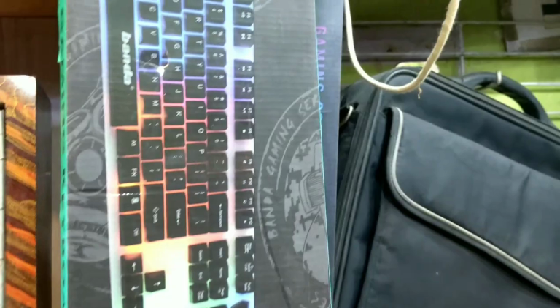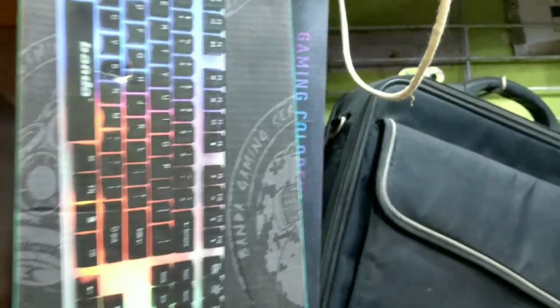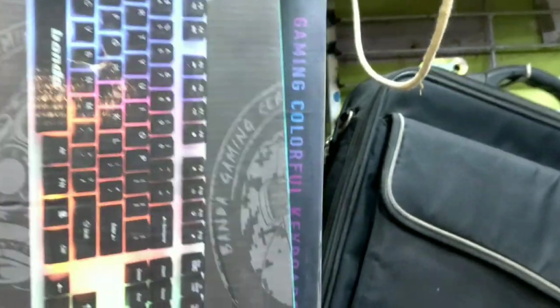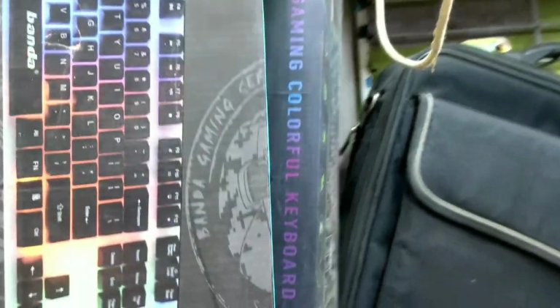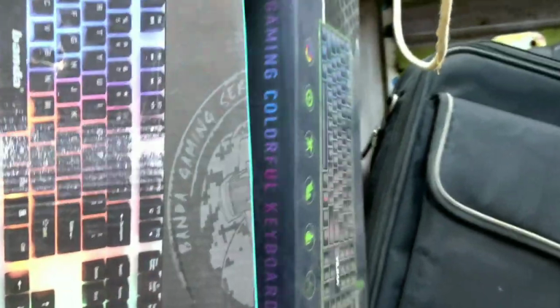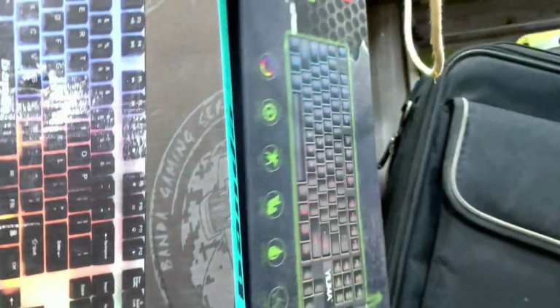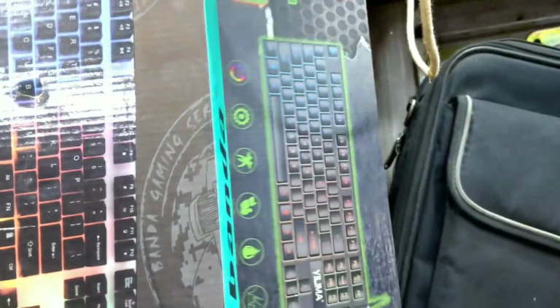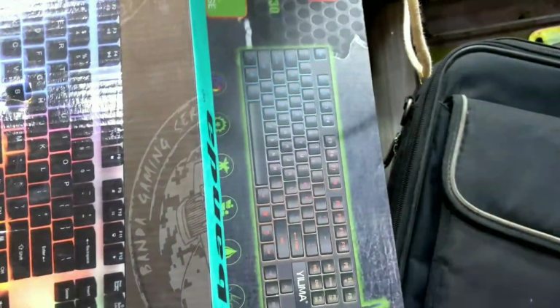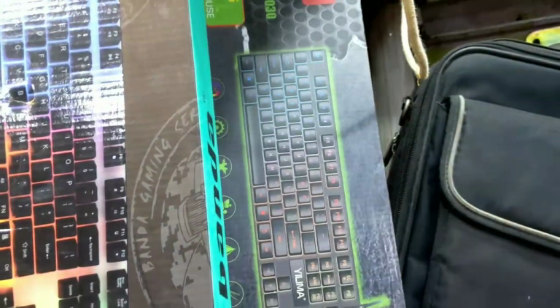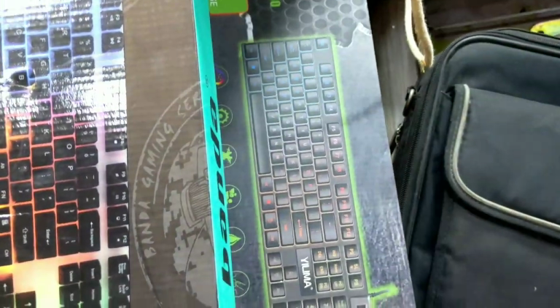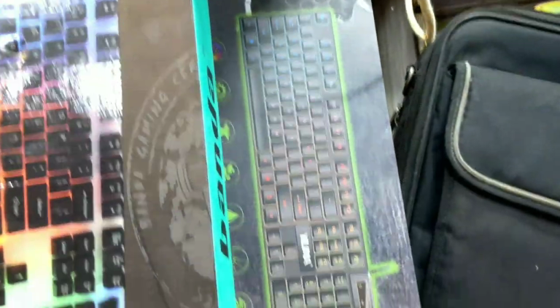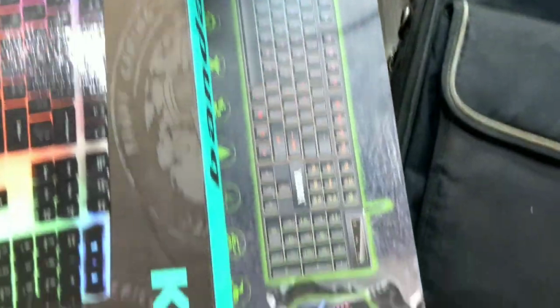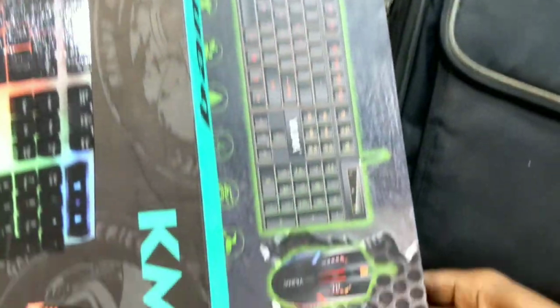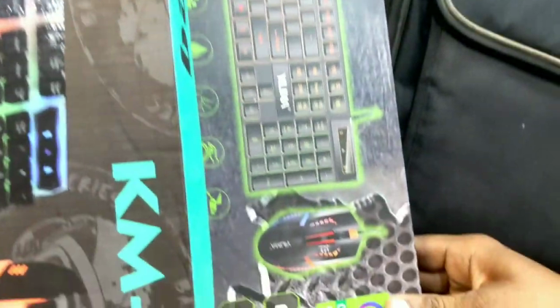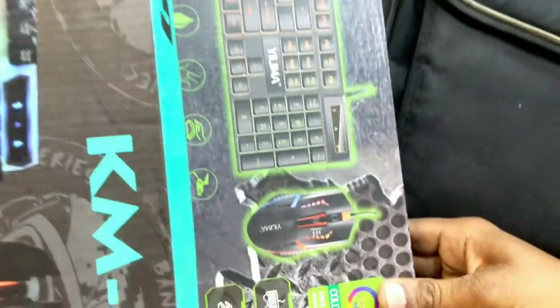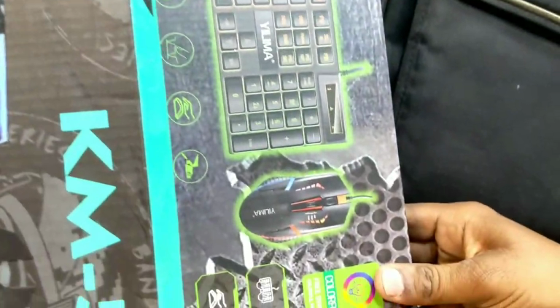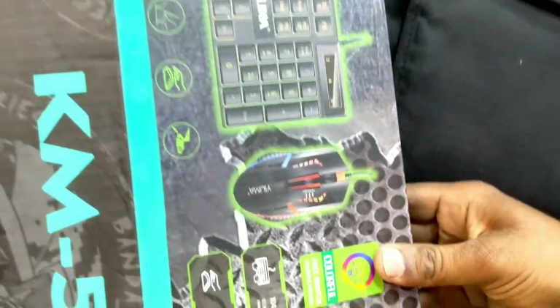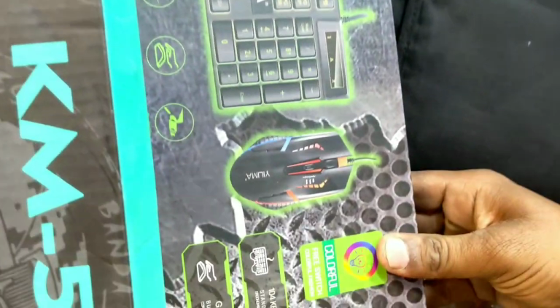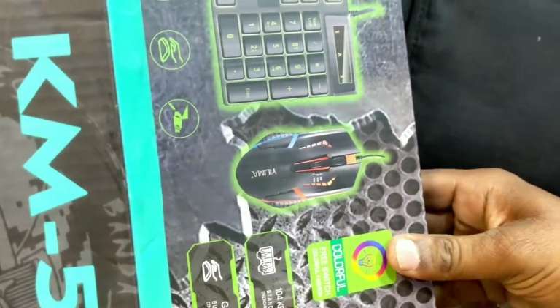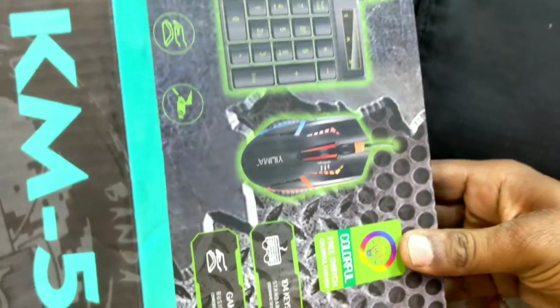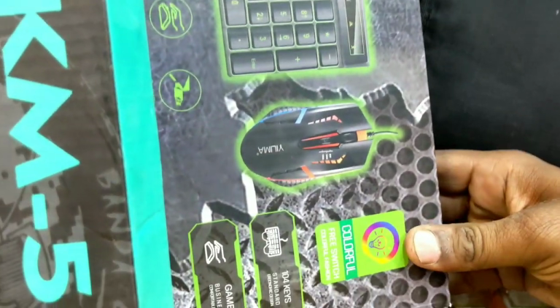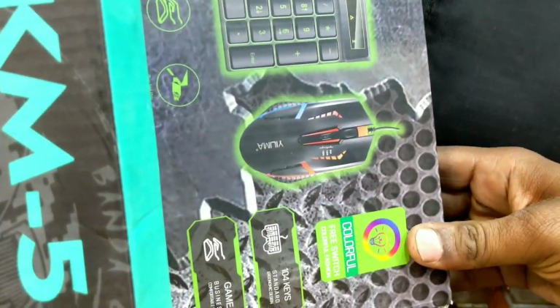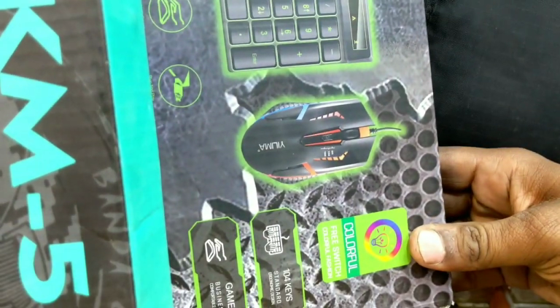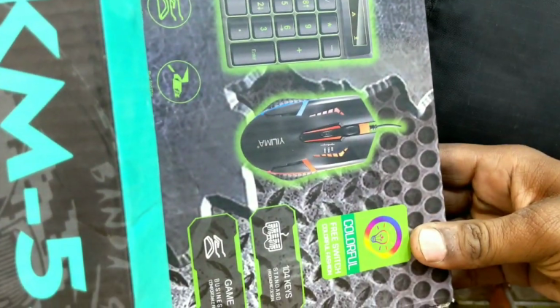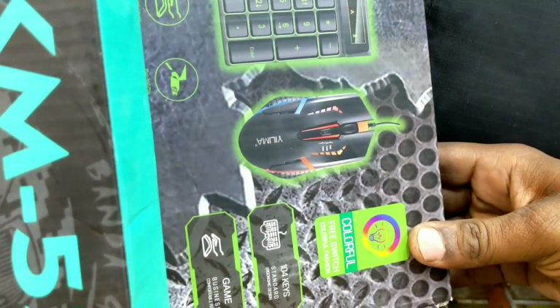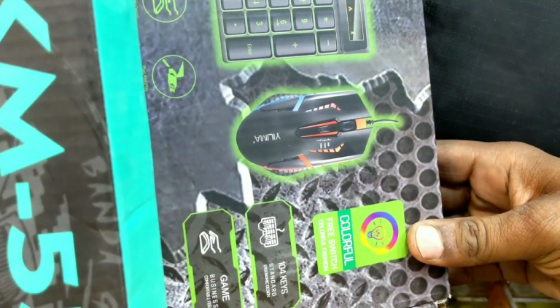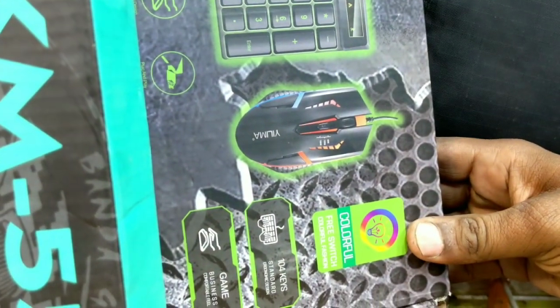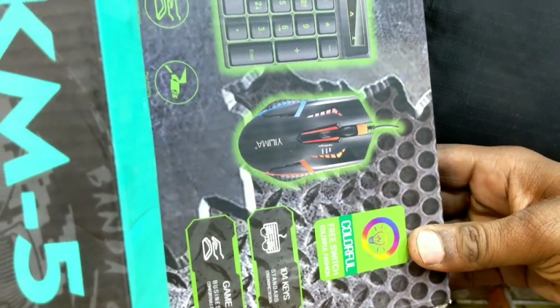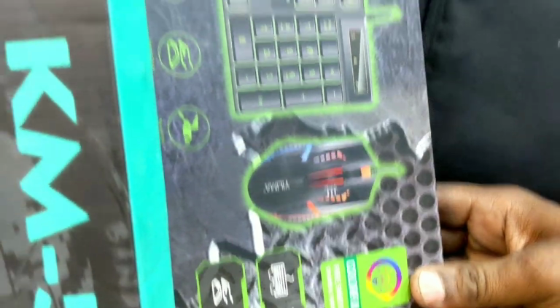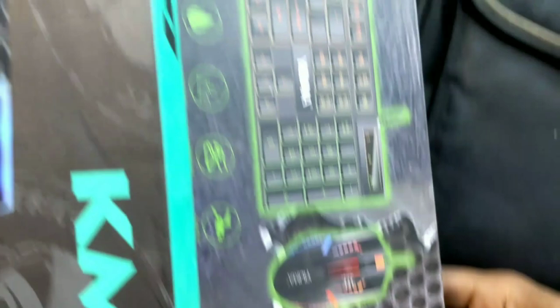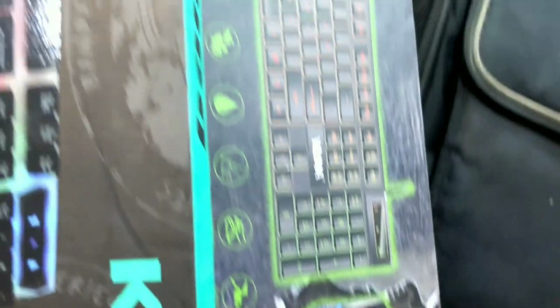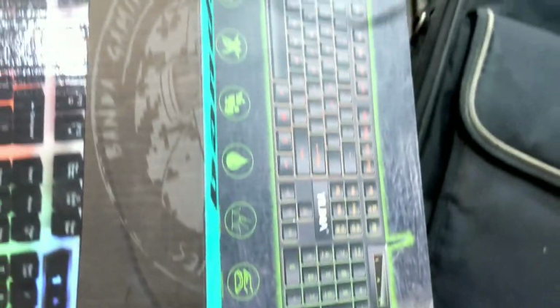There is a quality keyboard. The keyboard is very good and you will get it for $800.